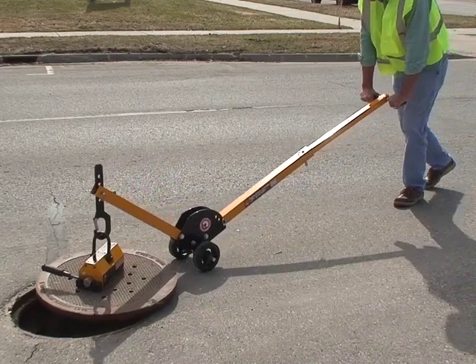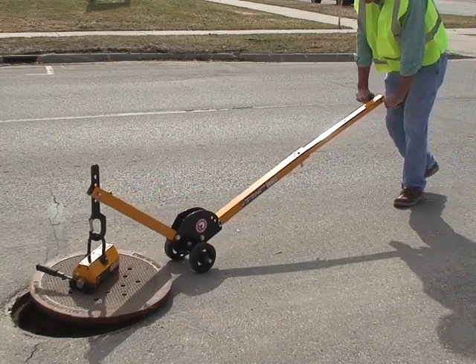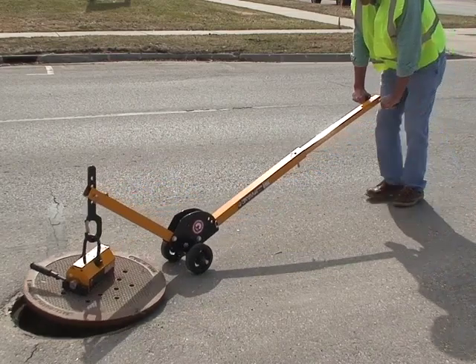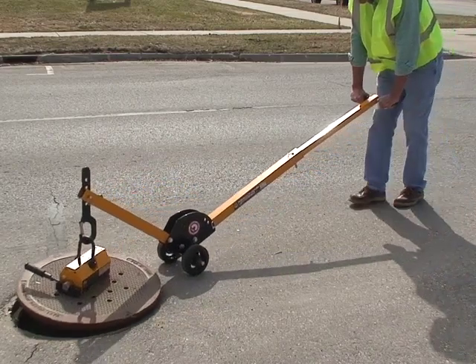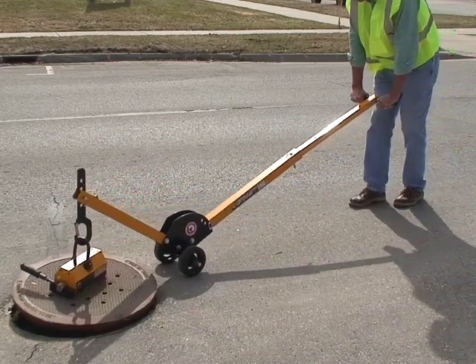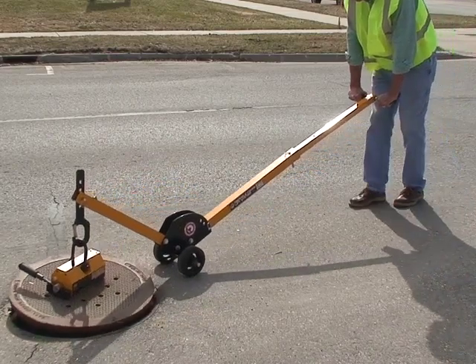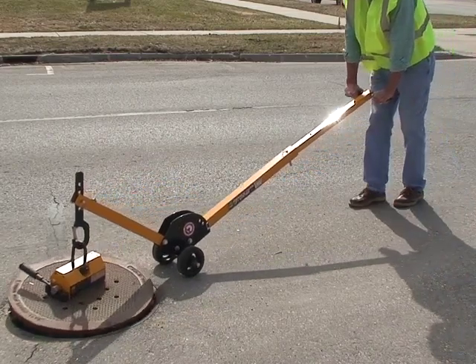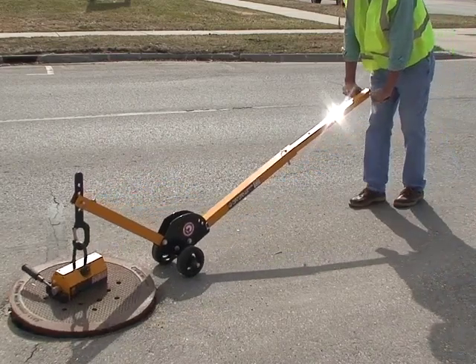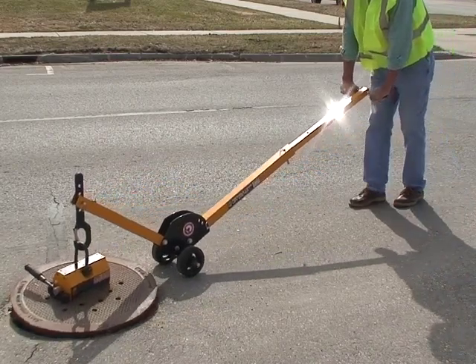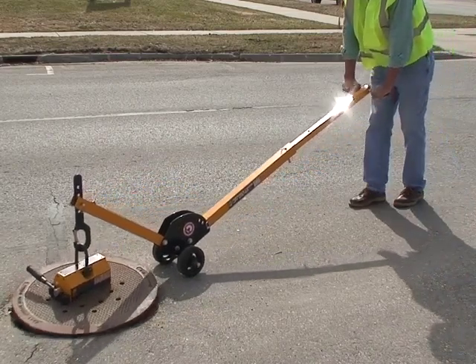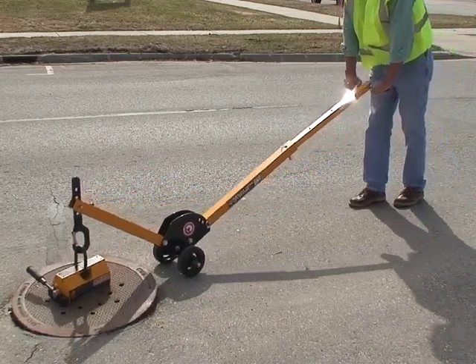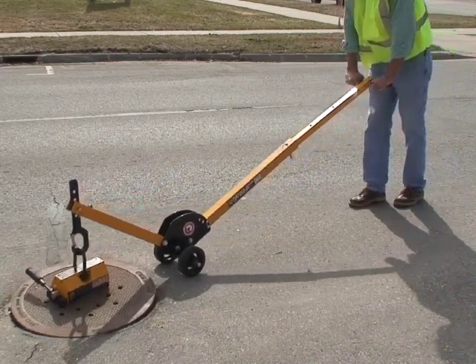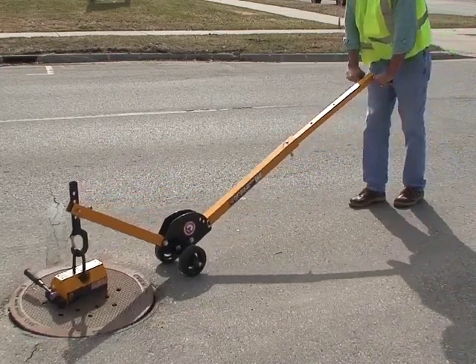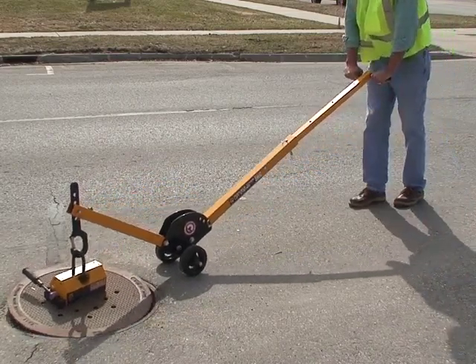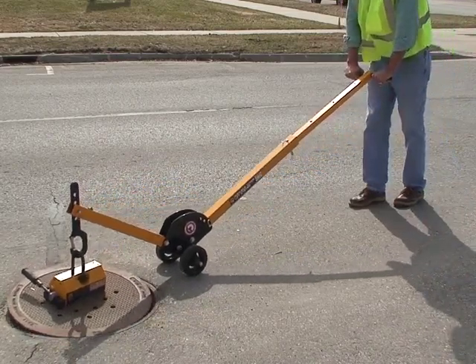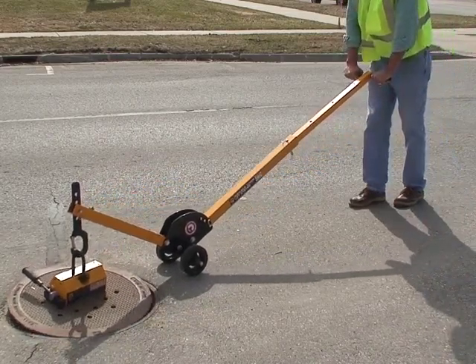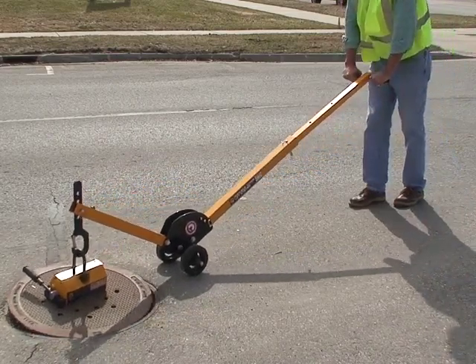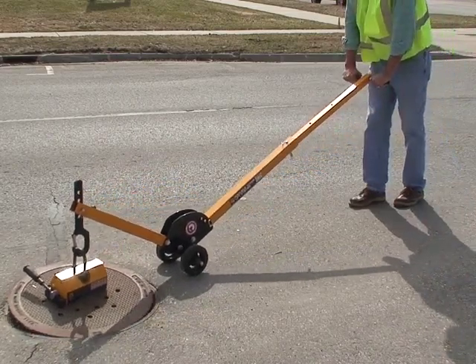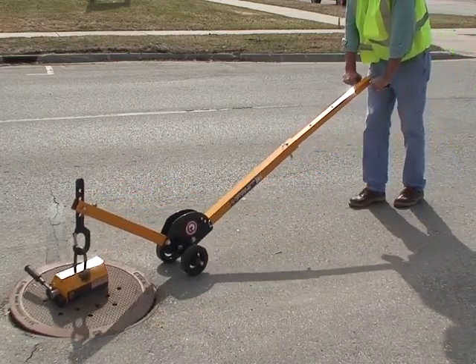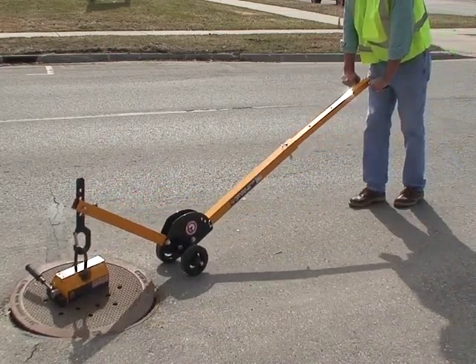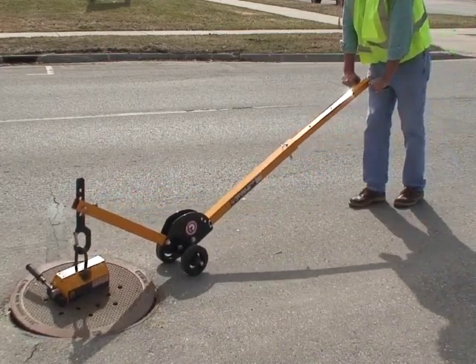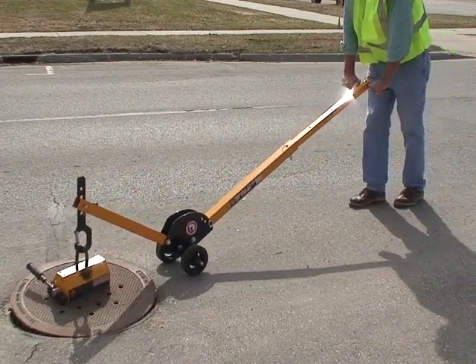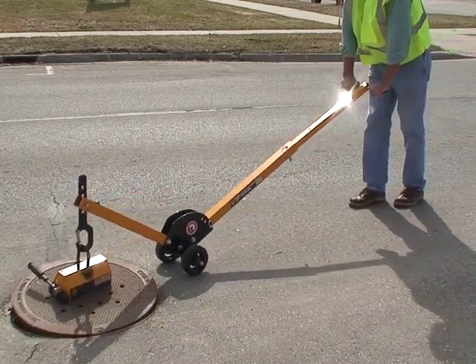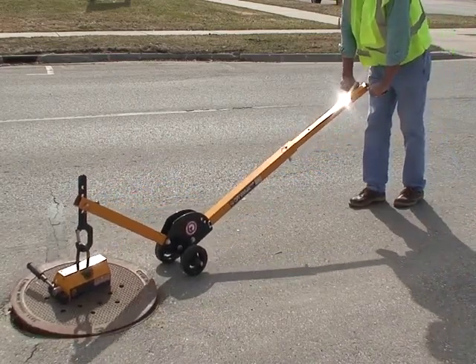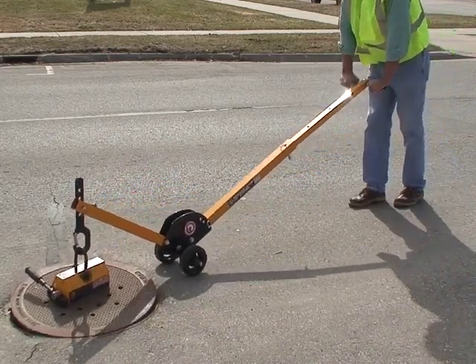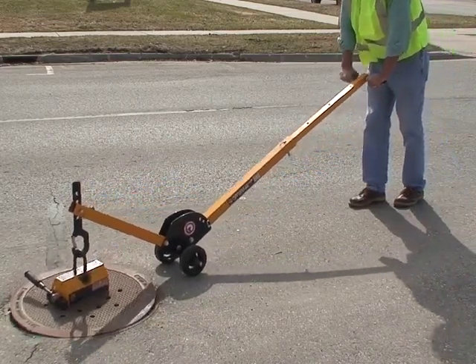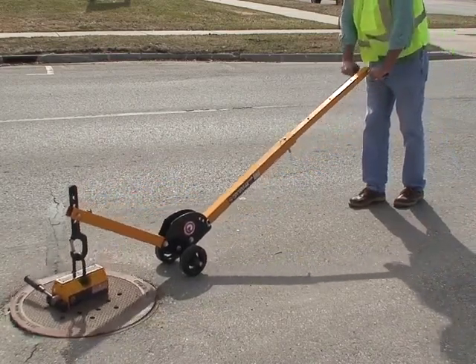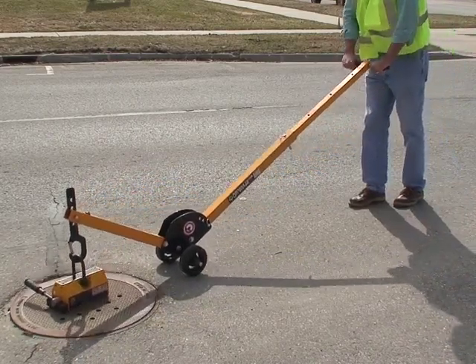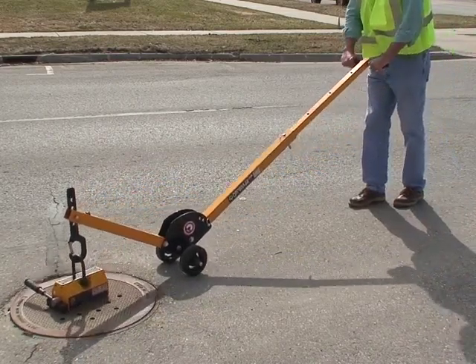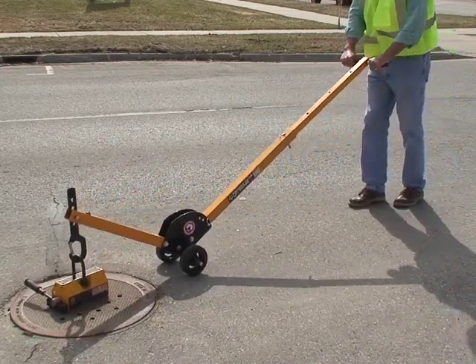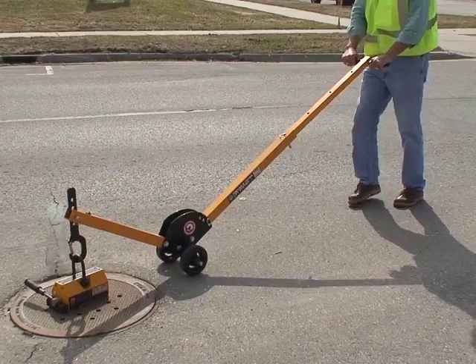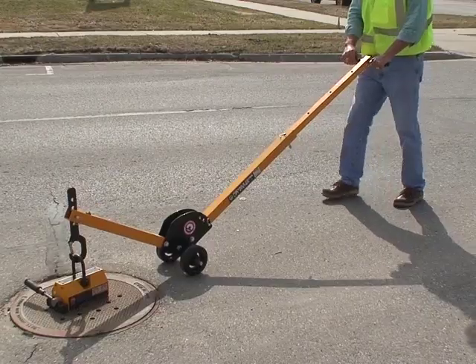The manhole cover lift makes moving heavy manhole covers an easy one-person operation.